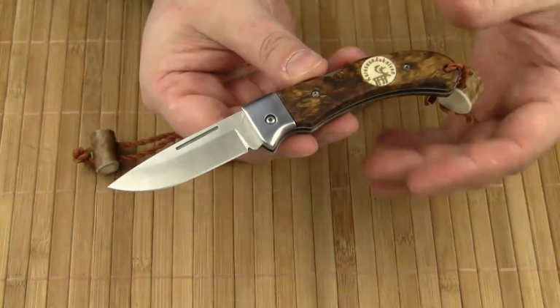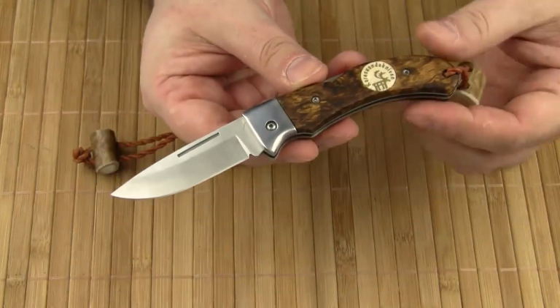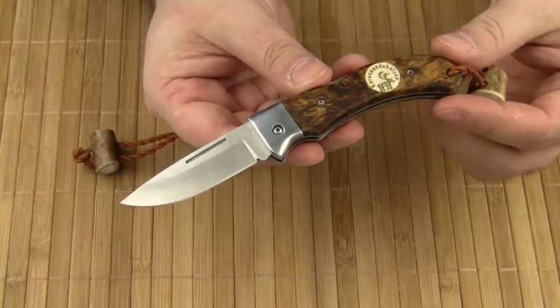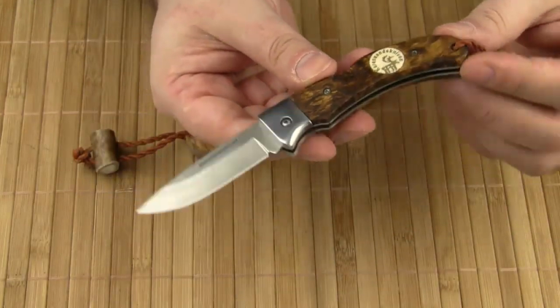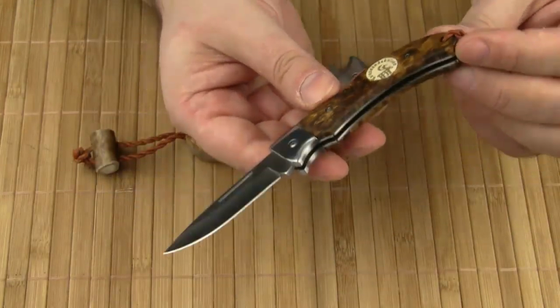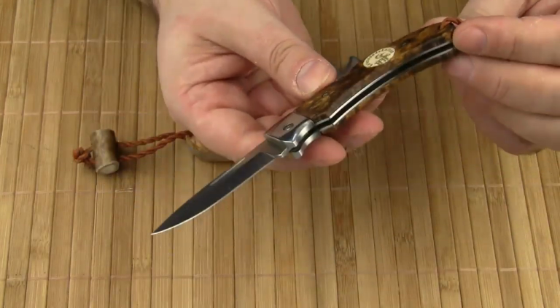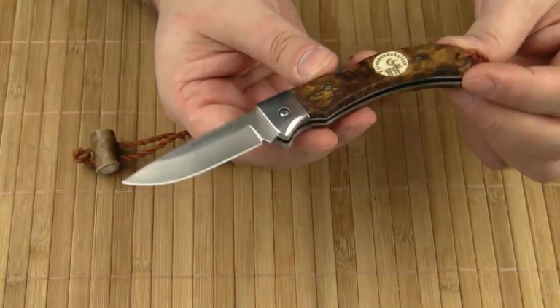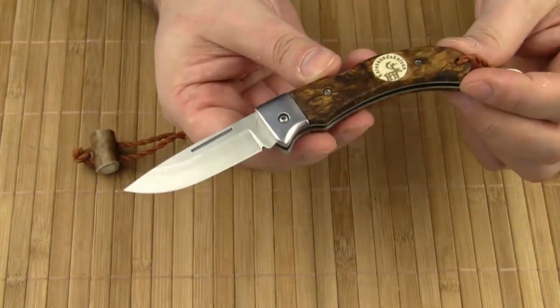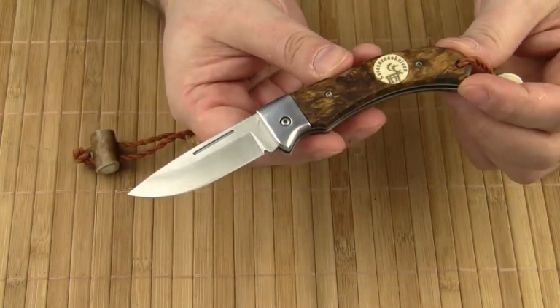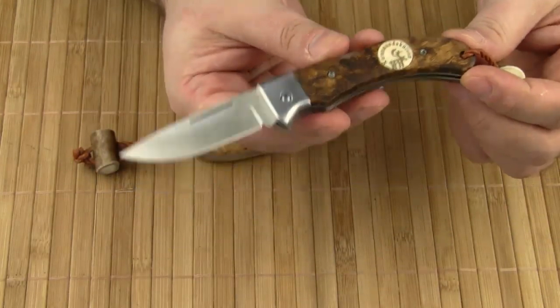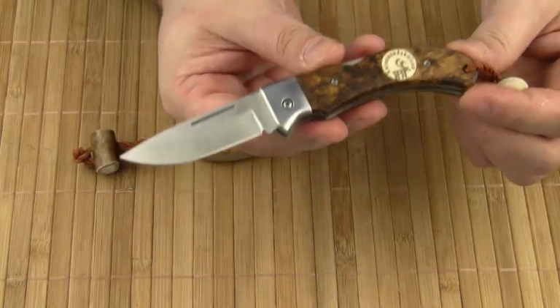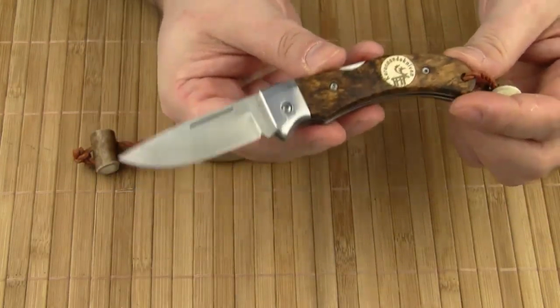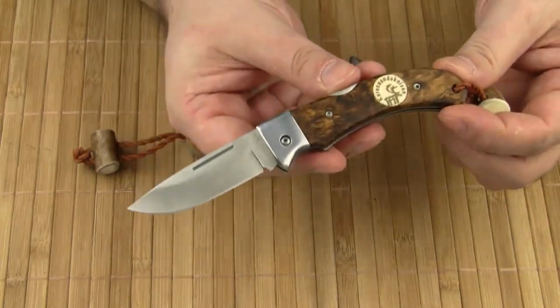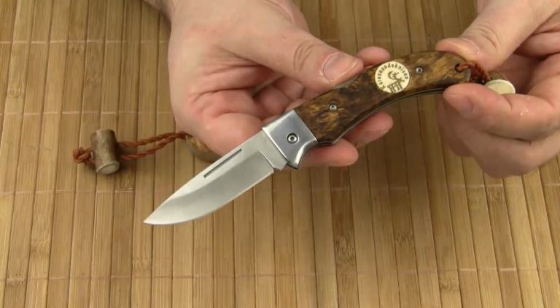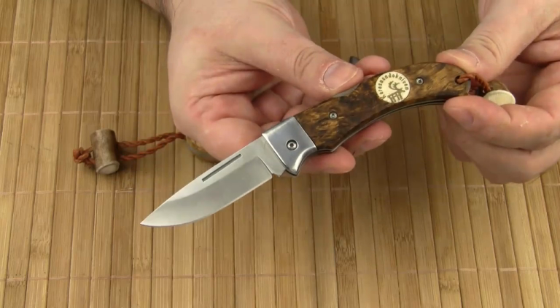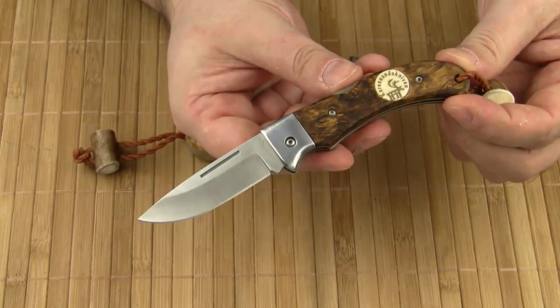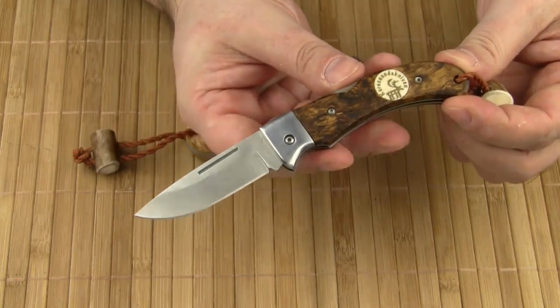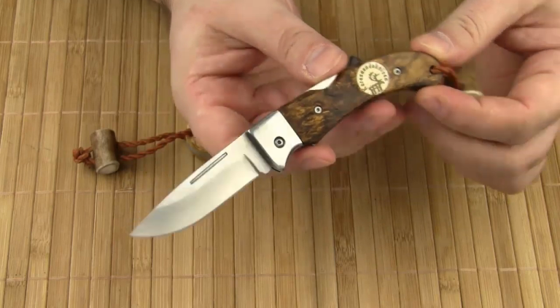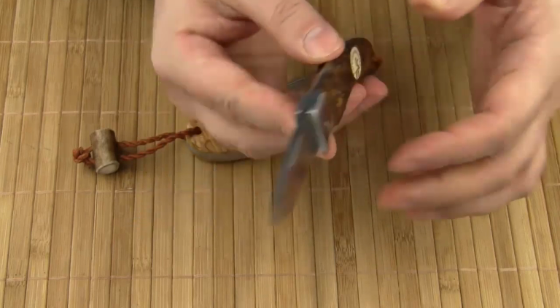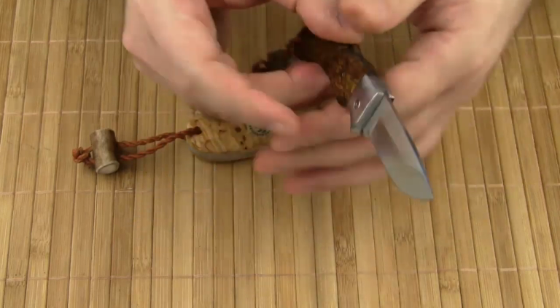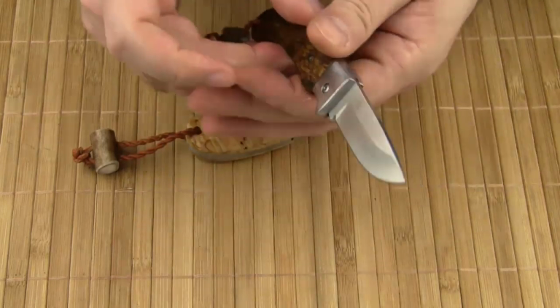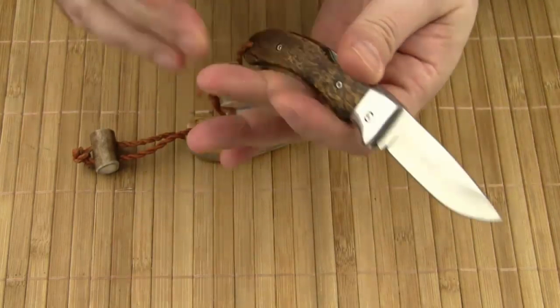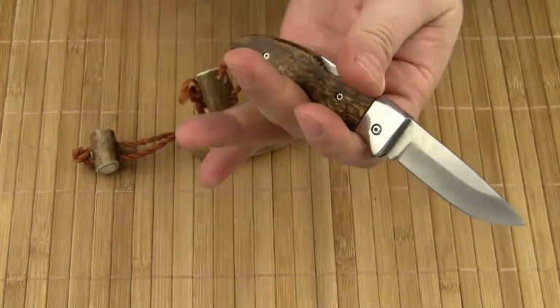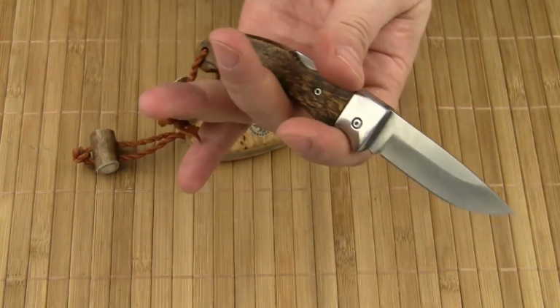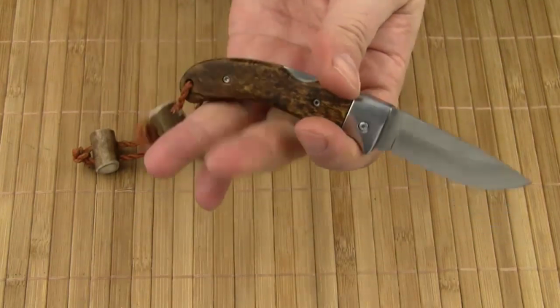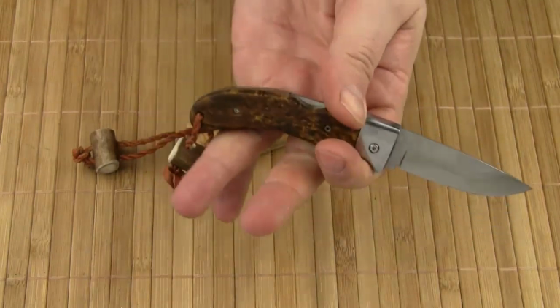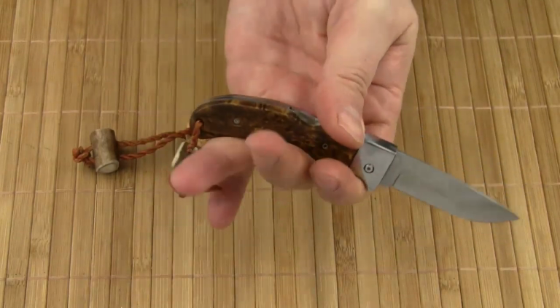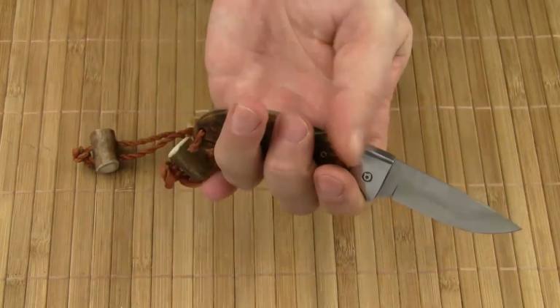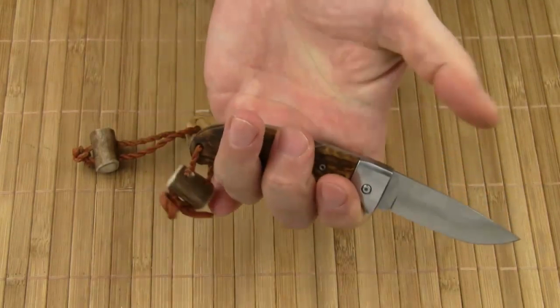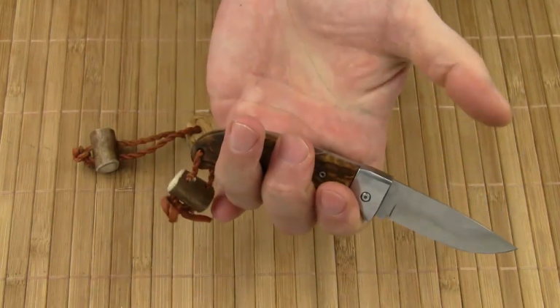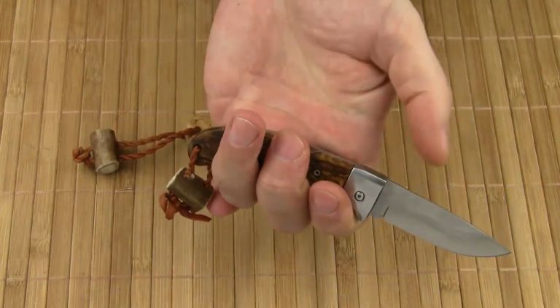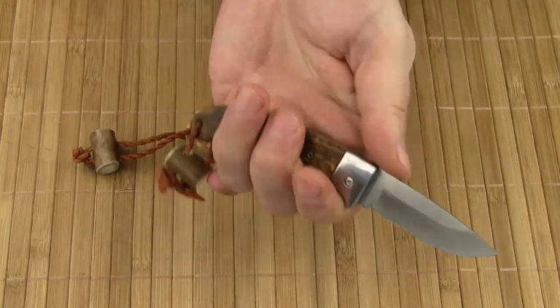The Nullo is a charming little gentleman's folder in the Nordic style. It features a three-finger handle.